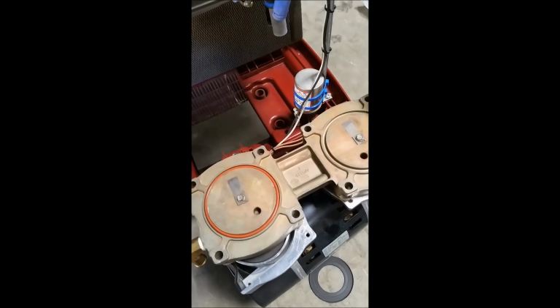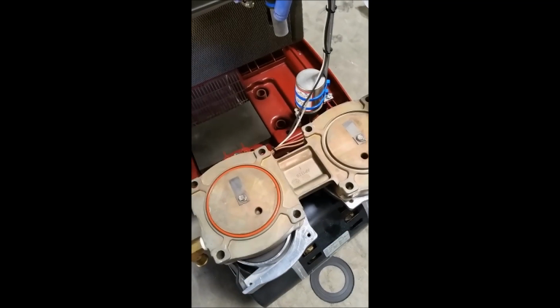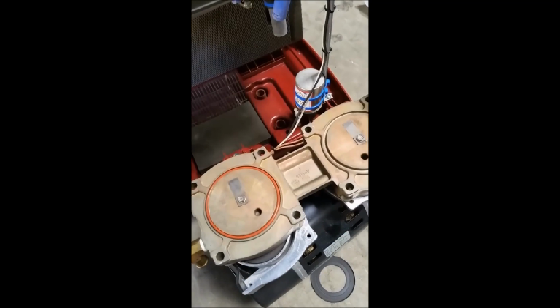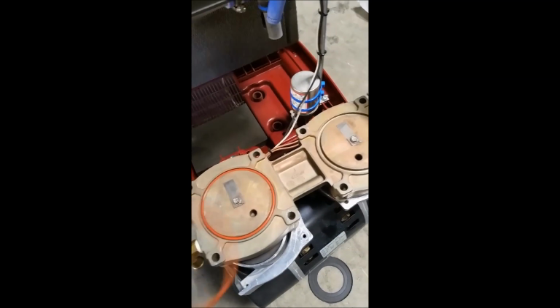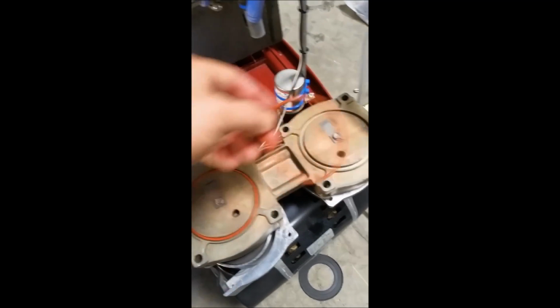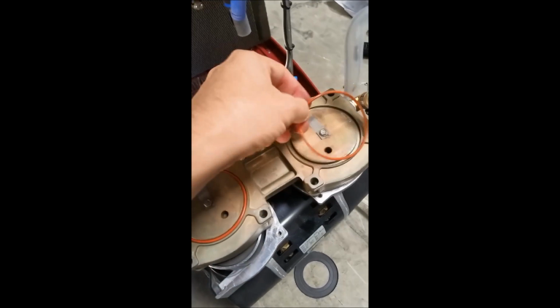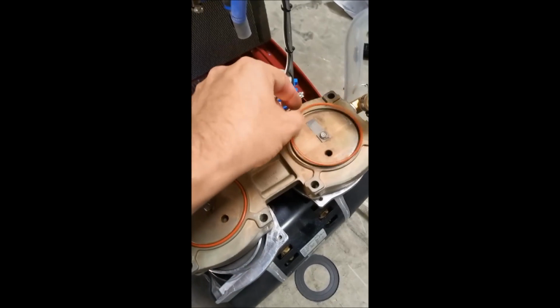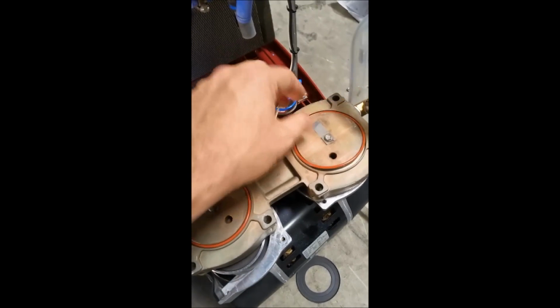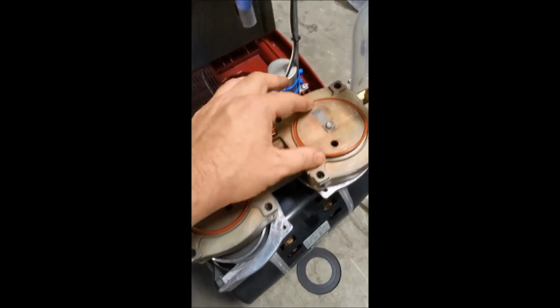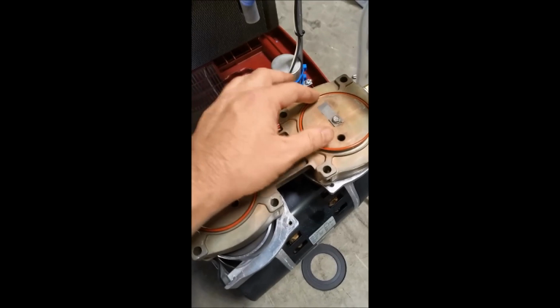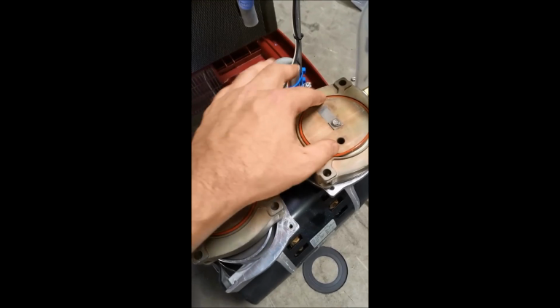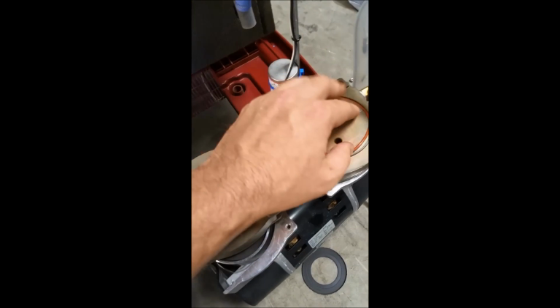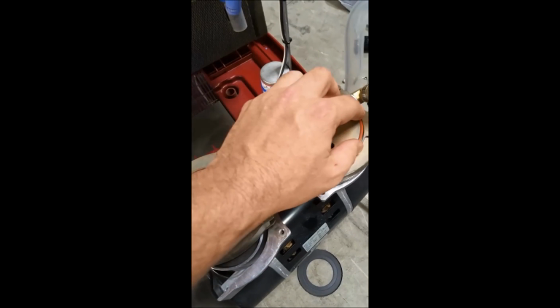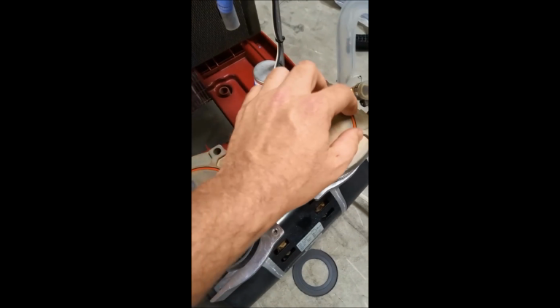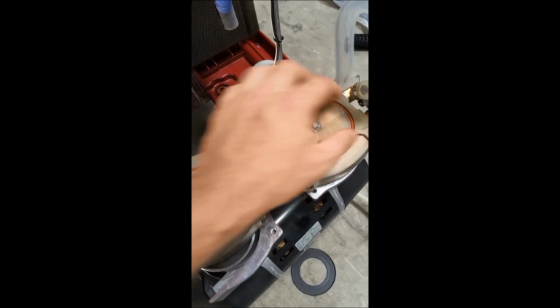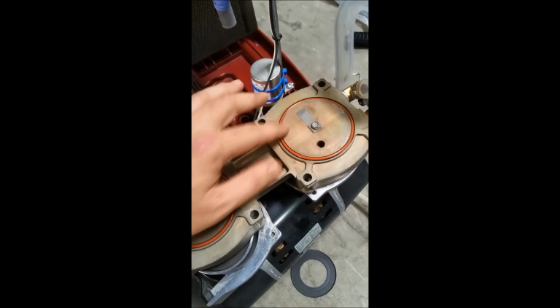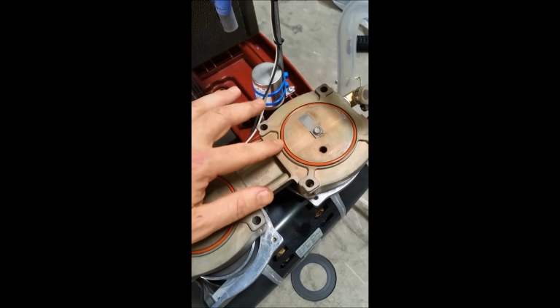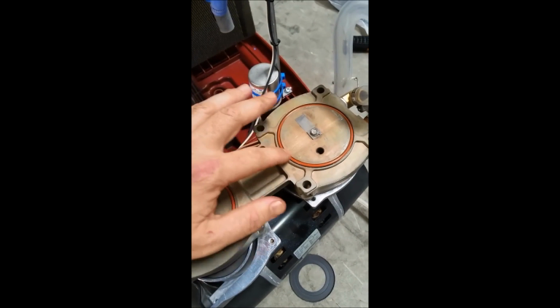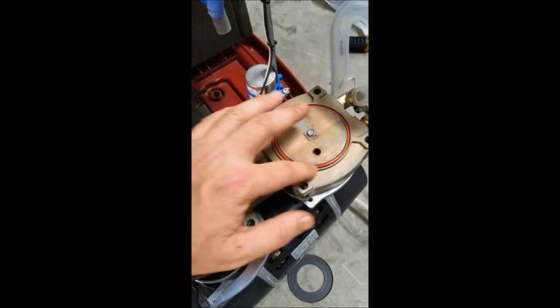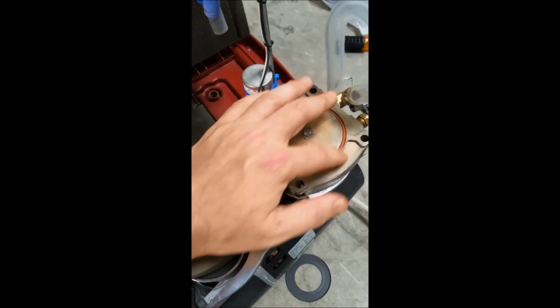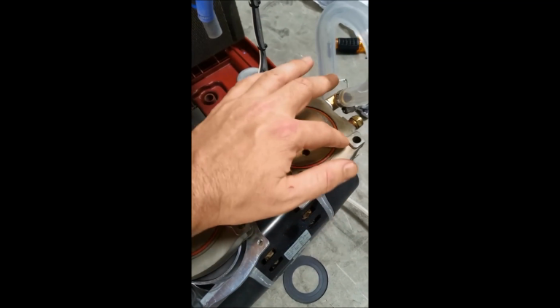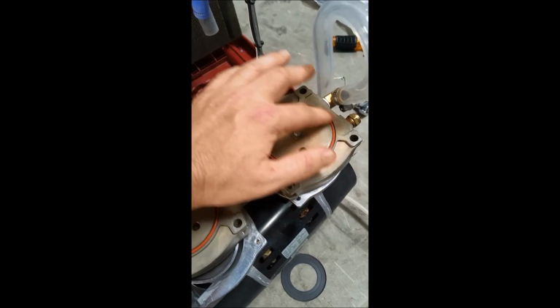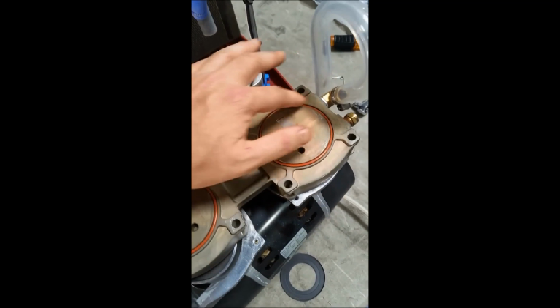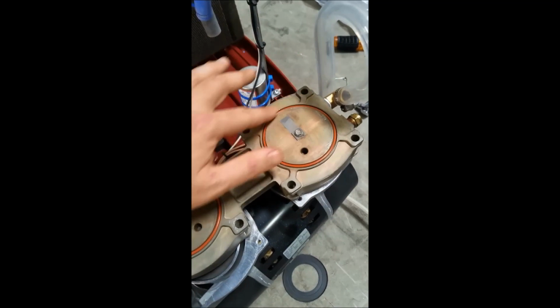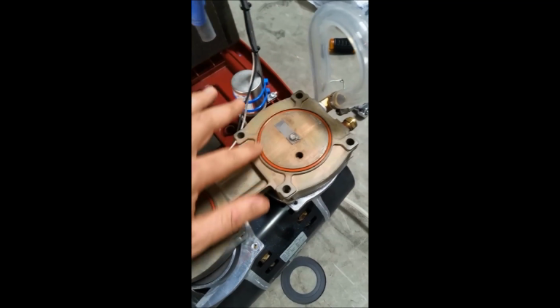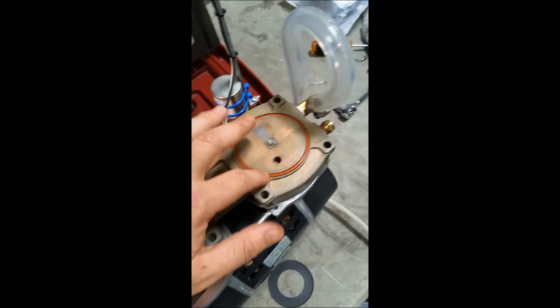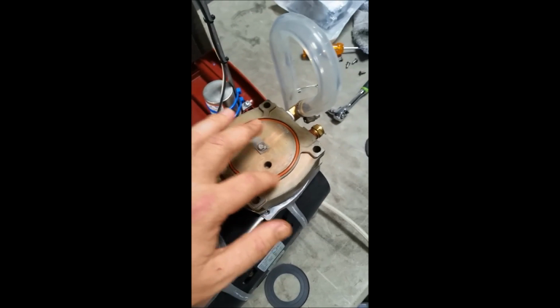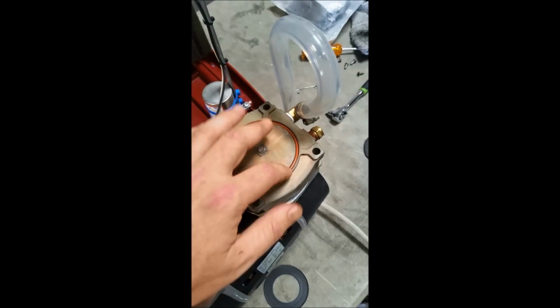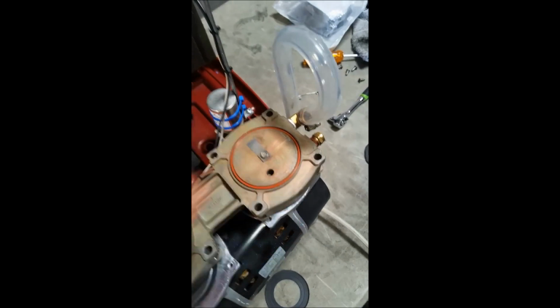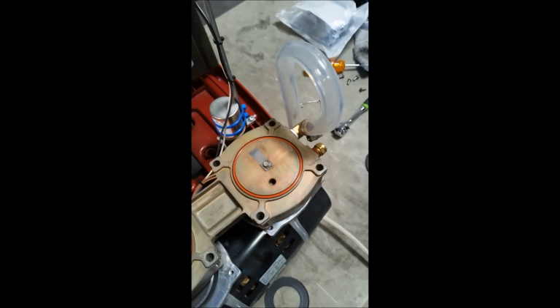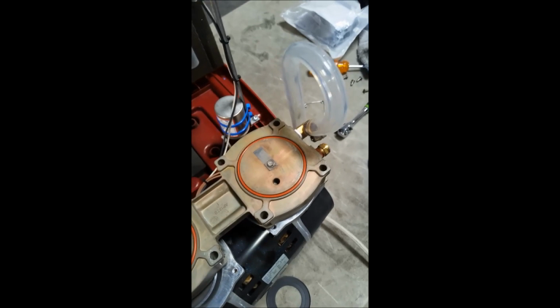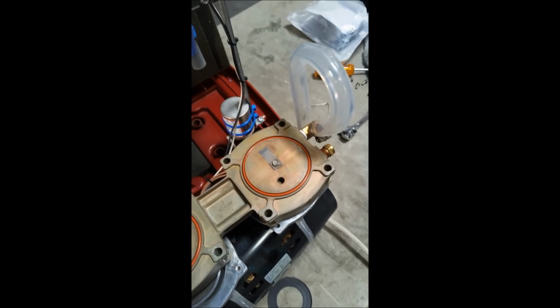Here's what the new seal looks like. We're now placing the next one in — you can see it's pretty simple, fits right on there.